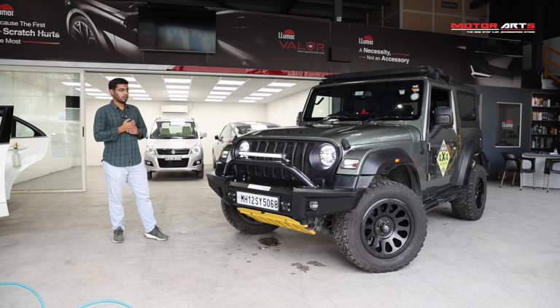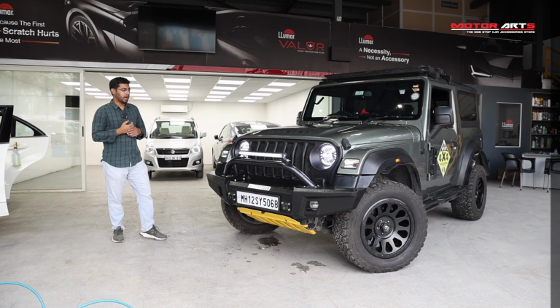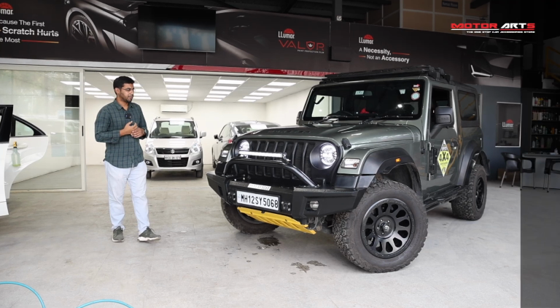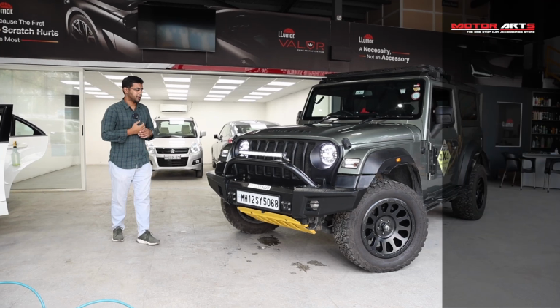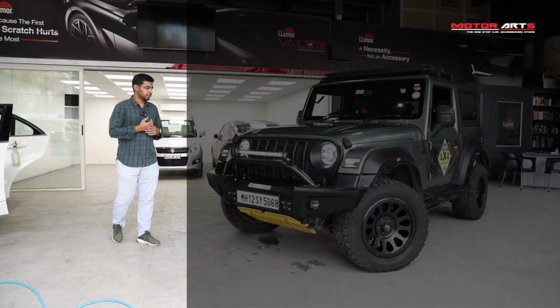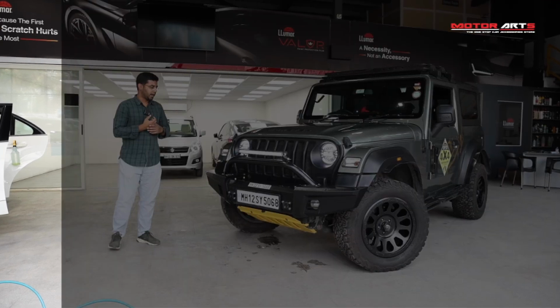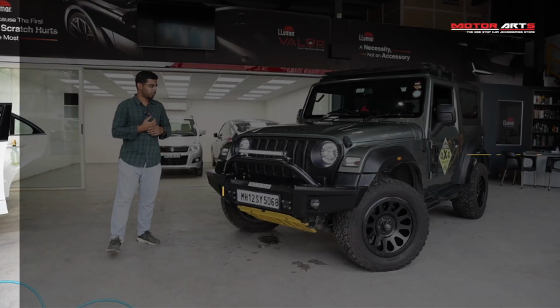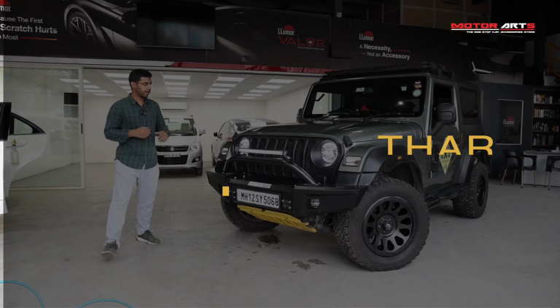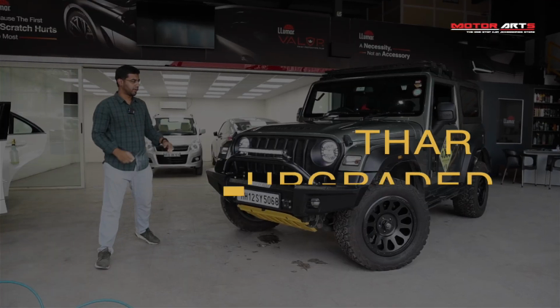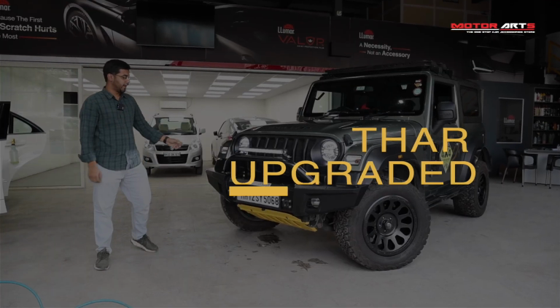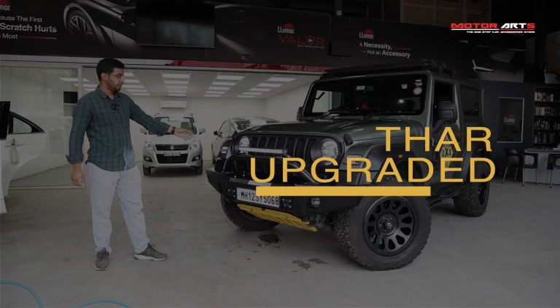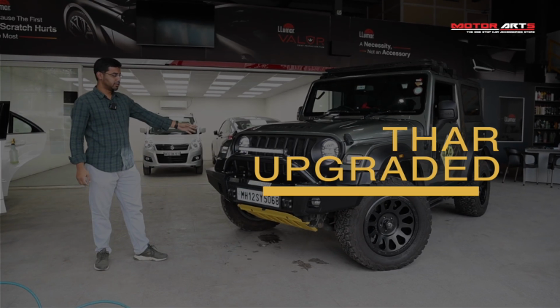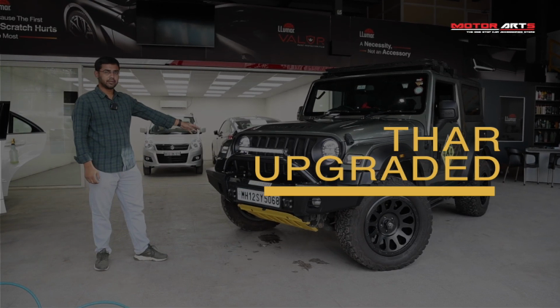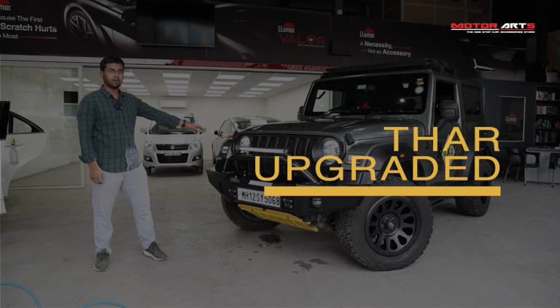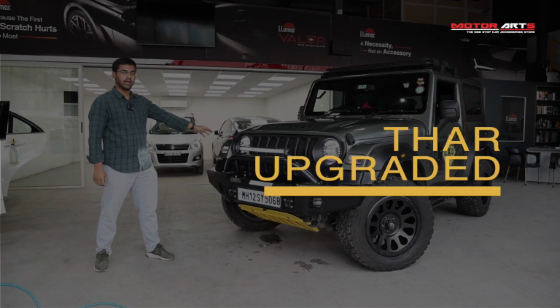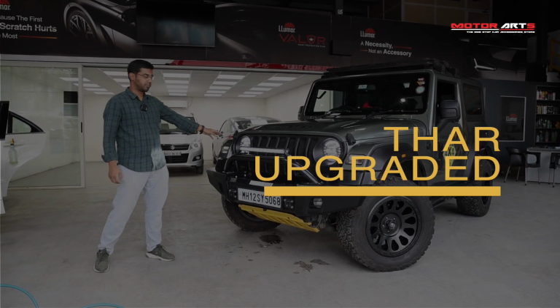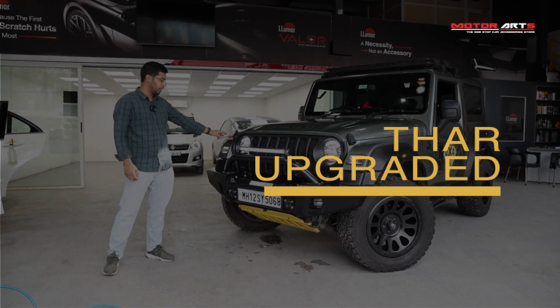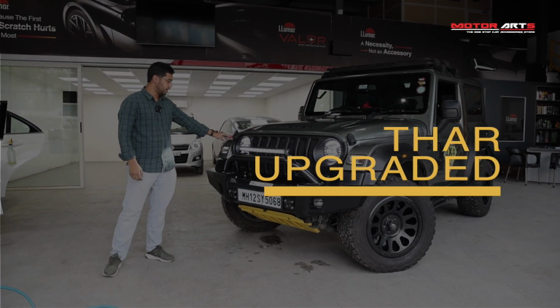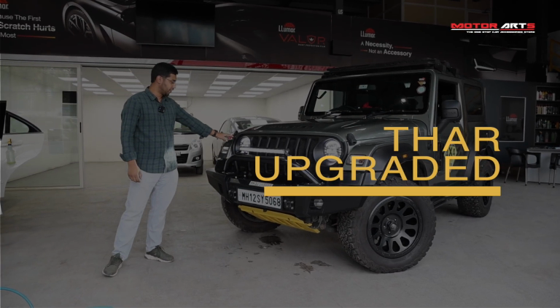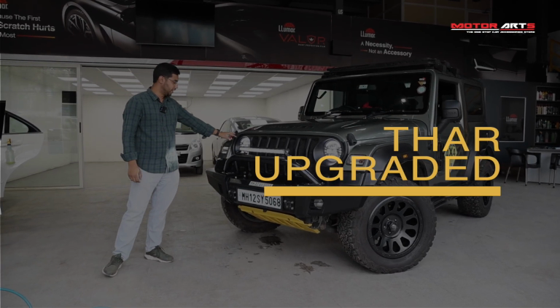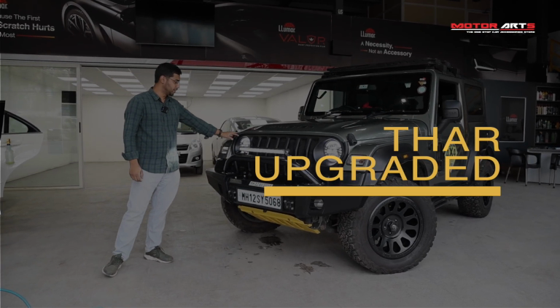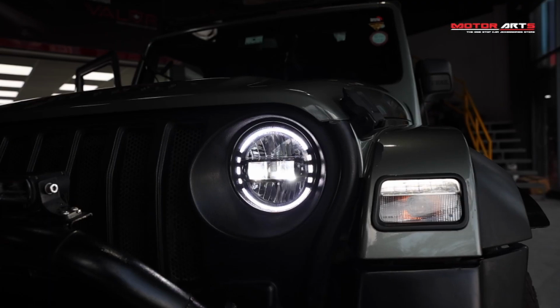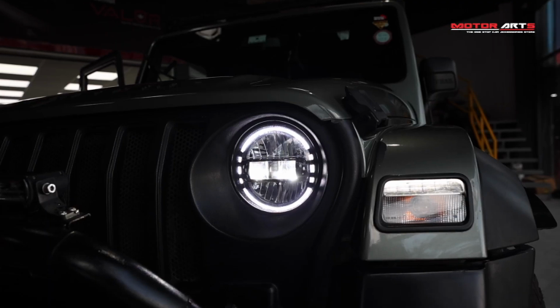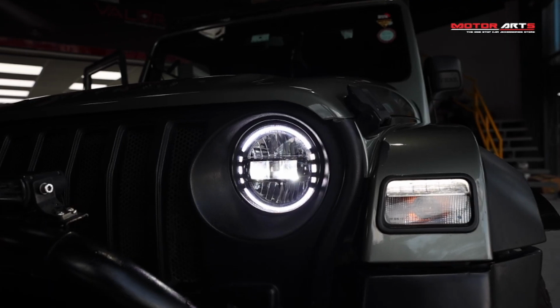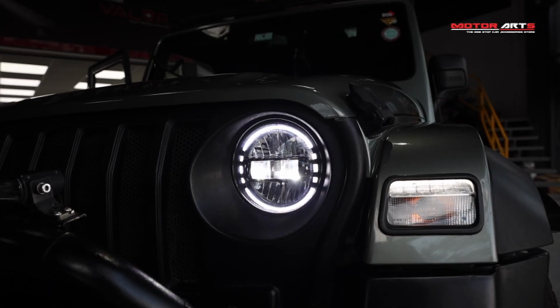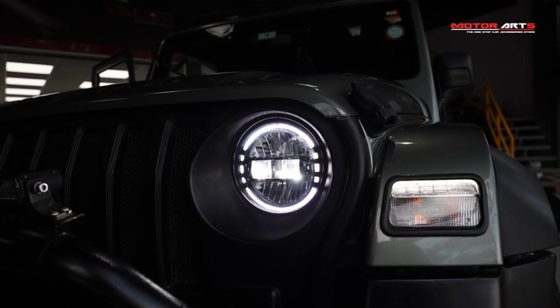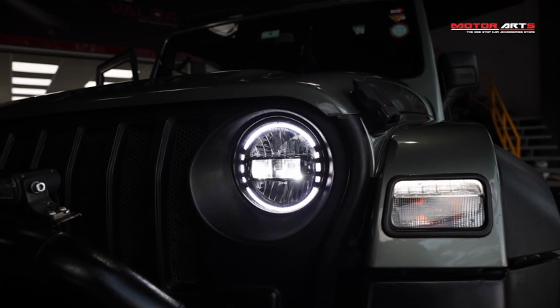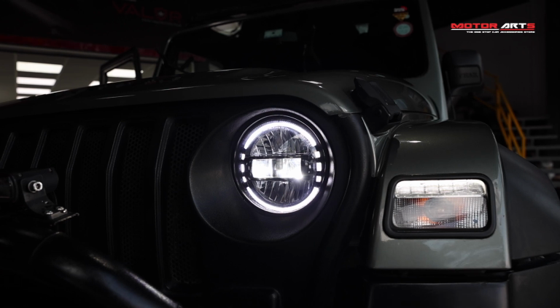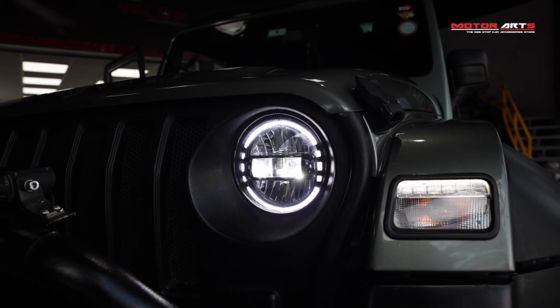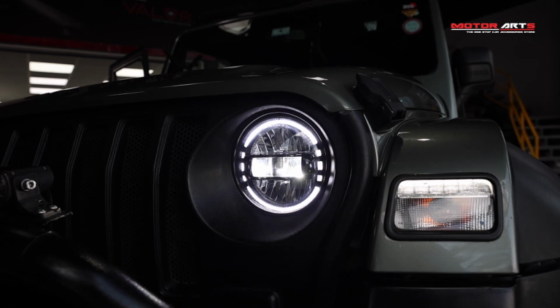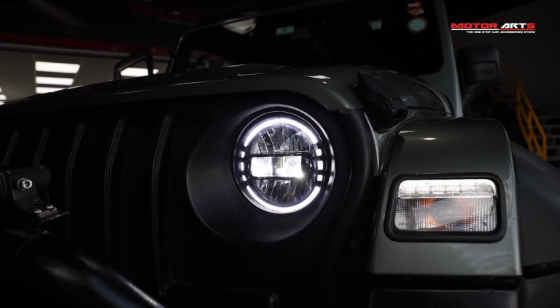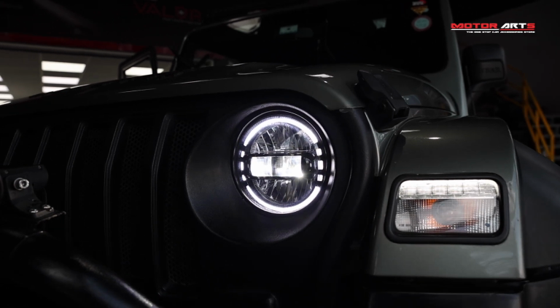Today we have a THAR 4x4 which has LED lights in aftermarket fitments, which is G-Wagon style.